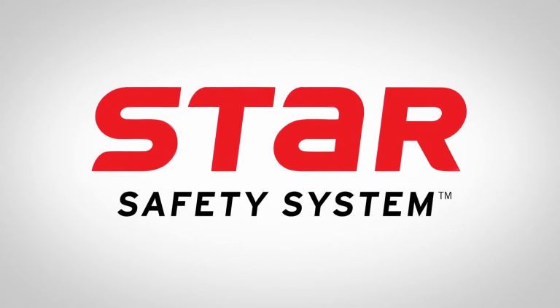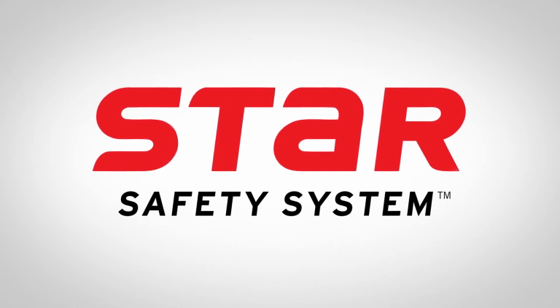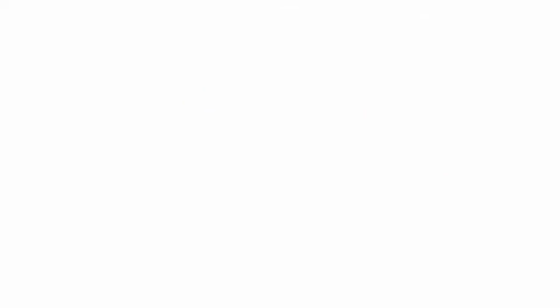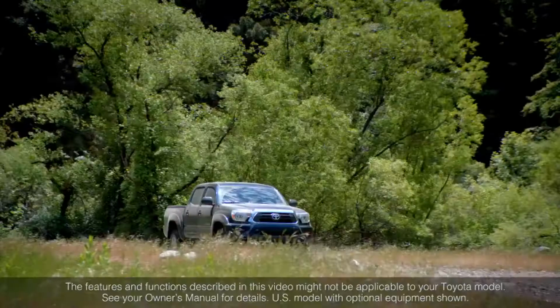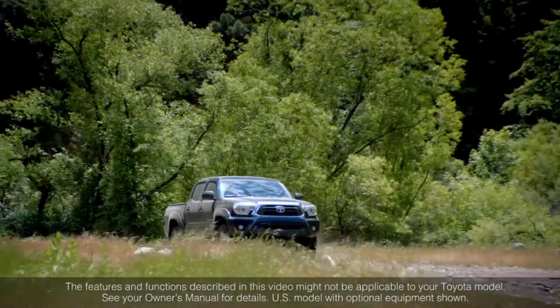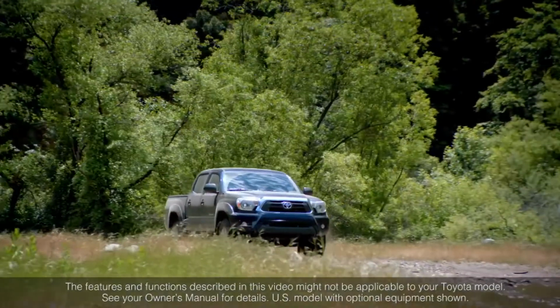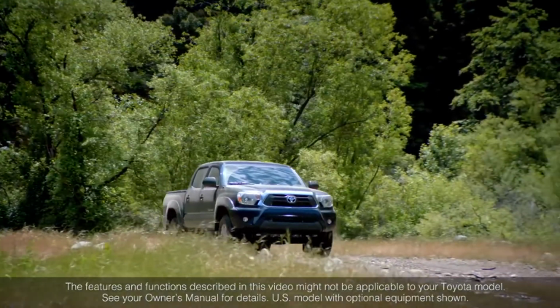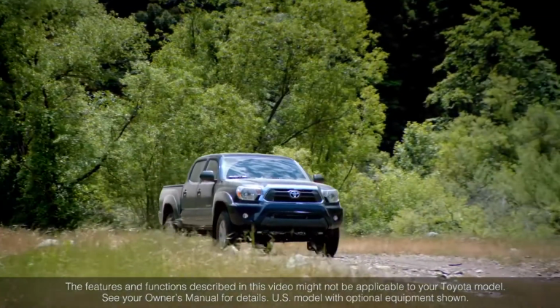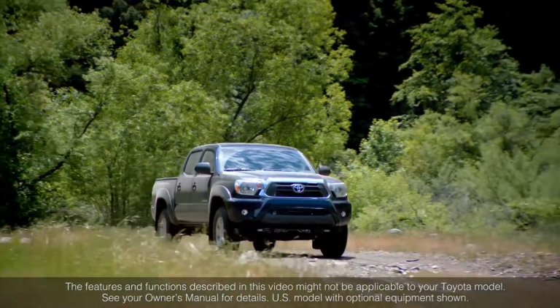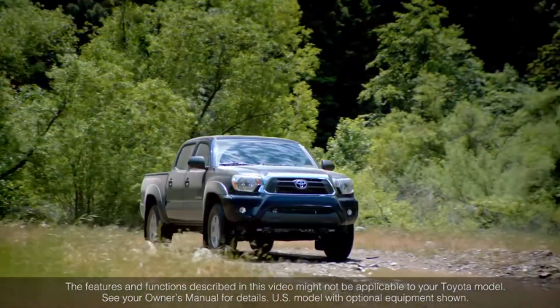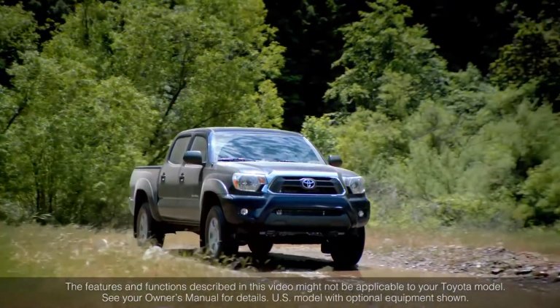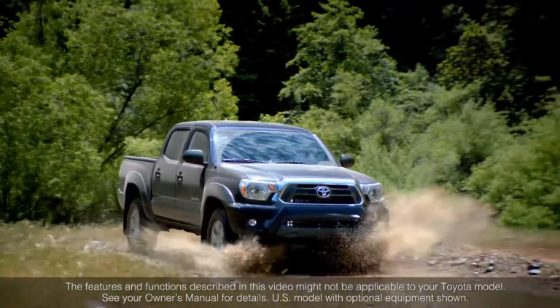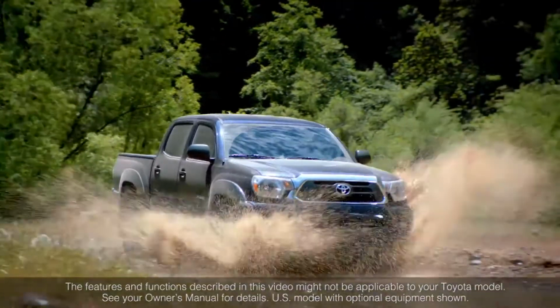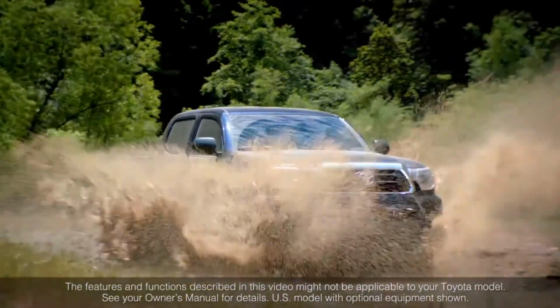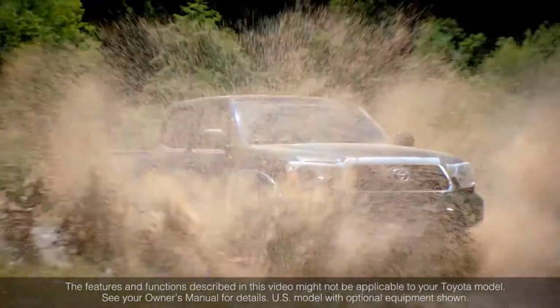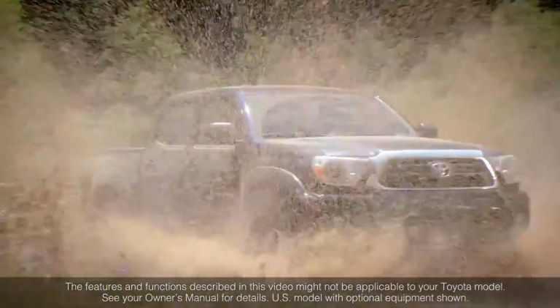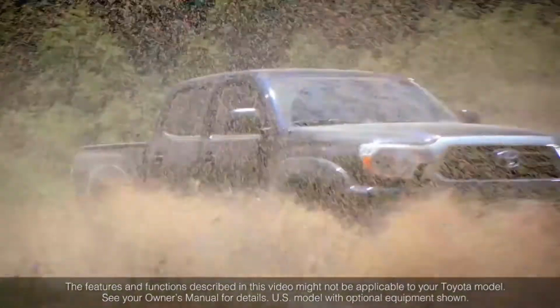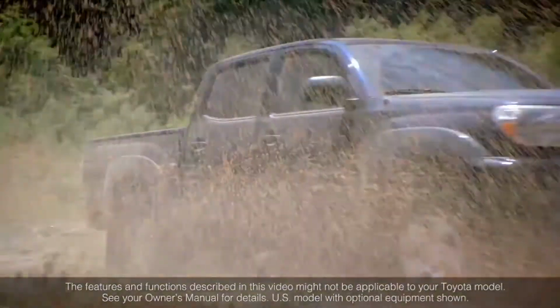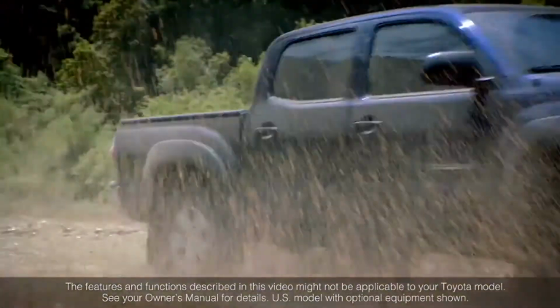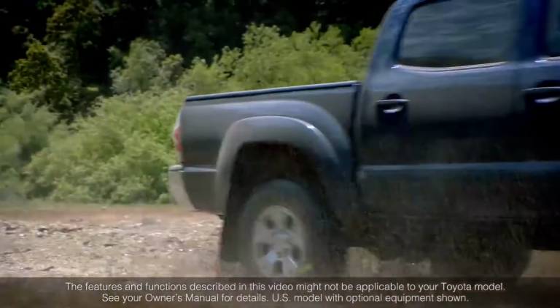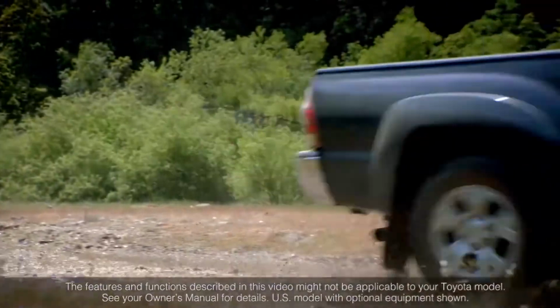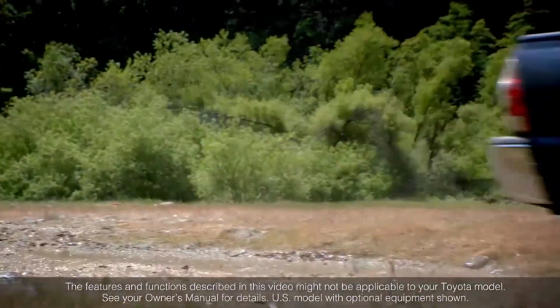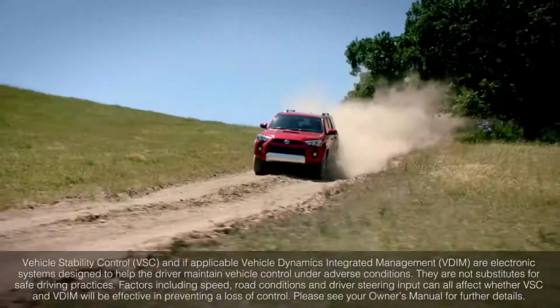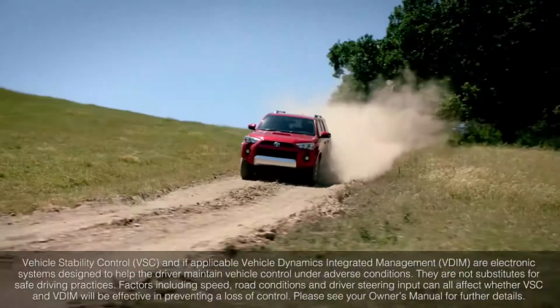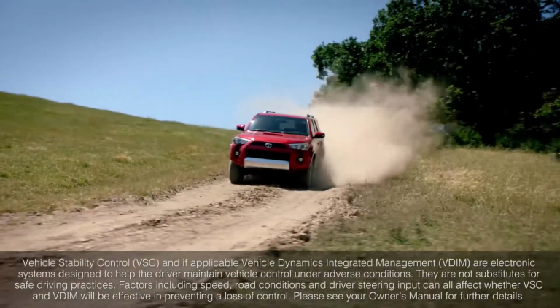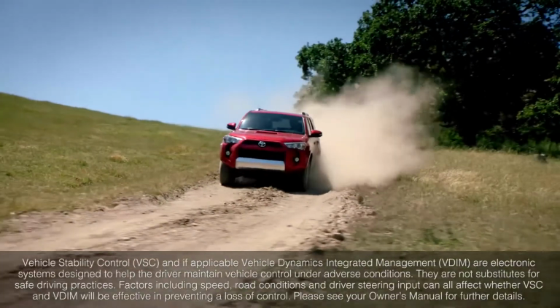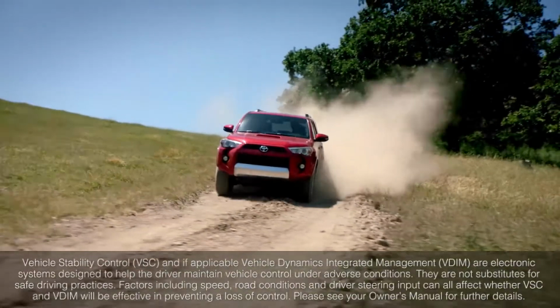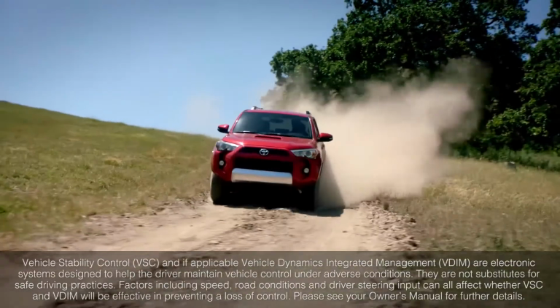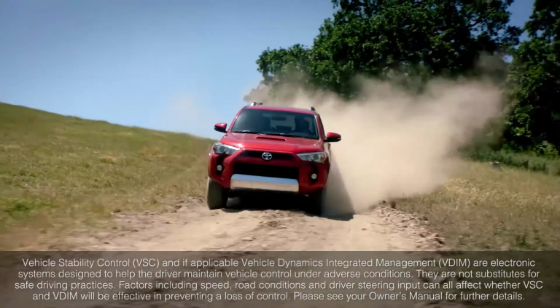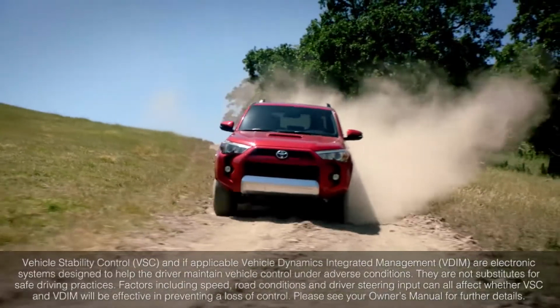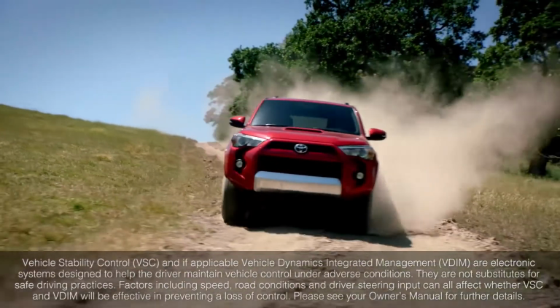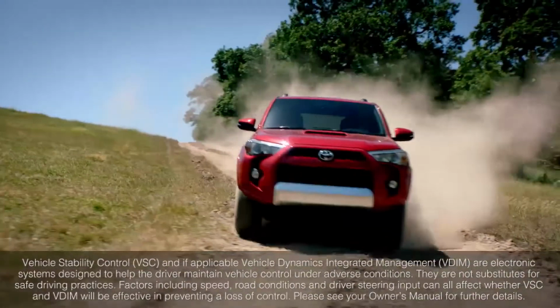All new Toyota vehicles in Canada are equipped with vehicle stability control, often referred to just as VSC.